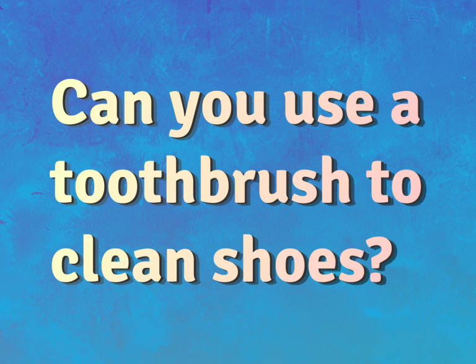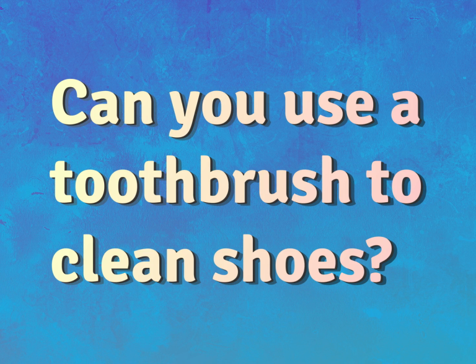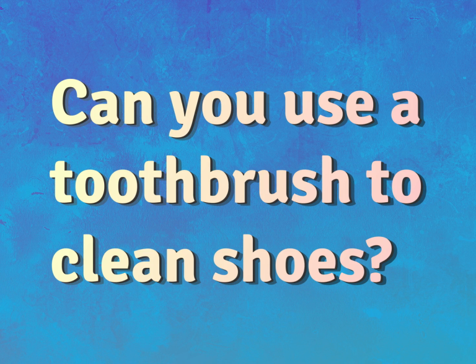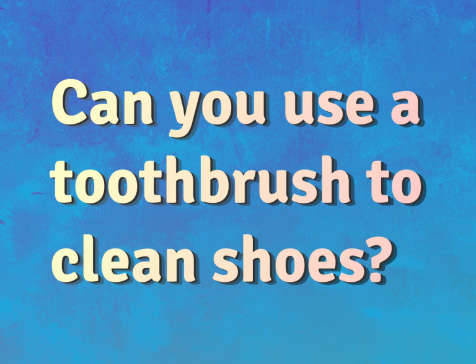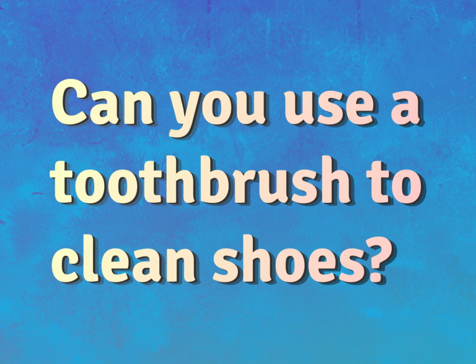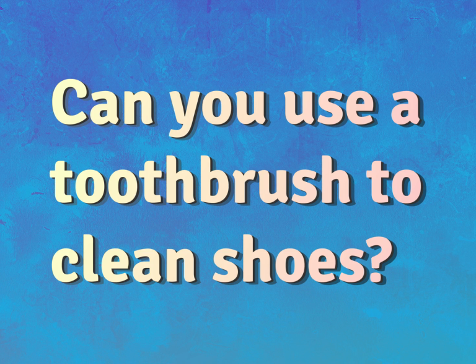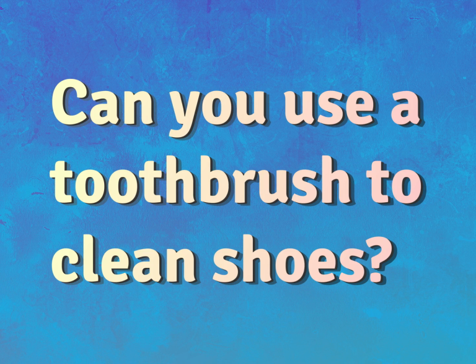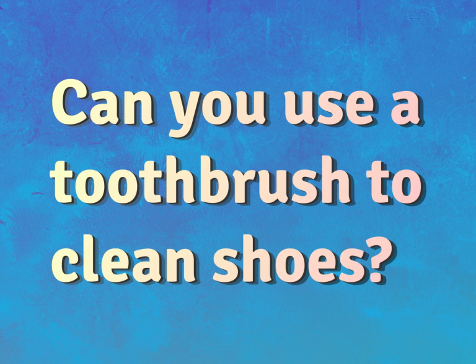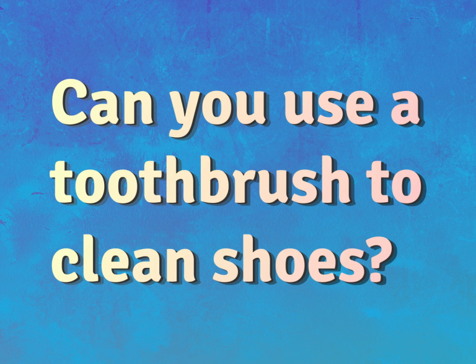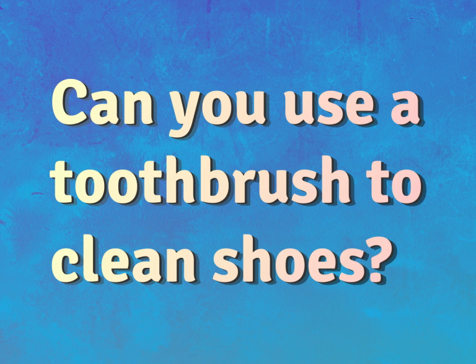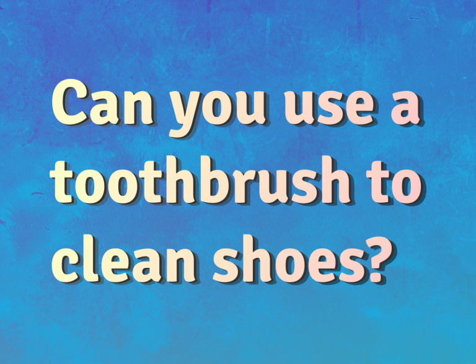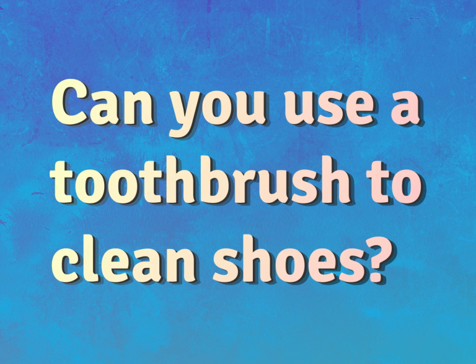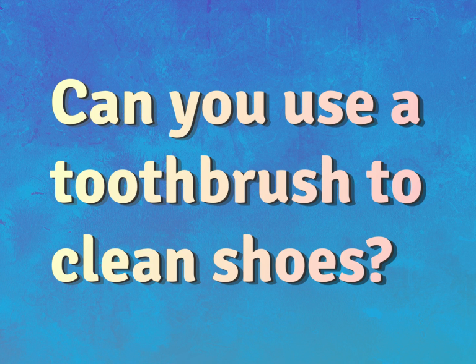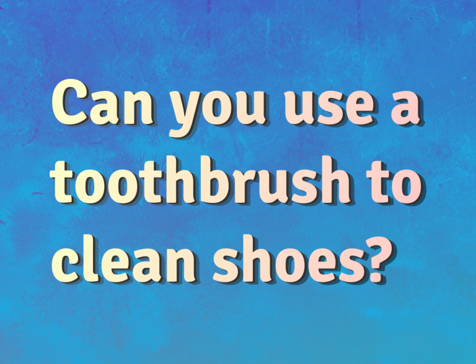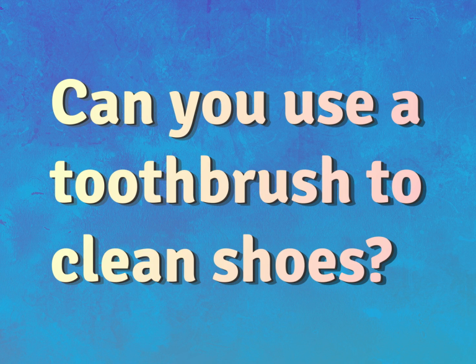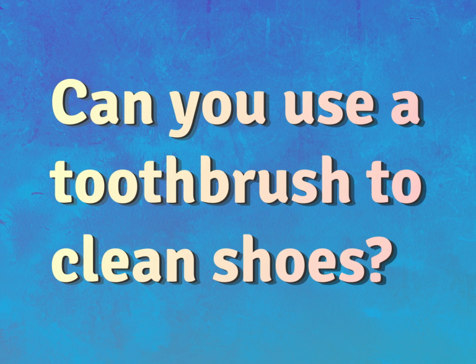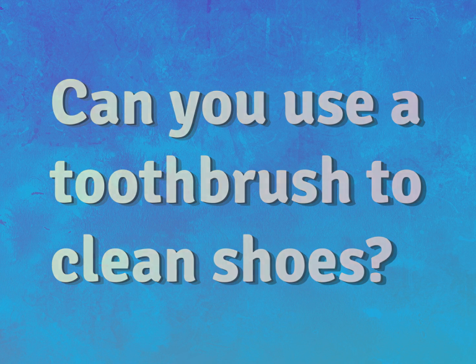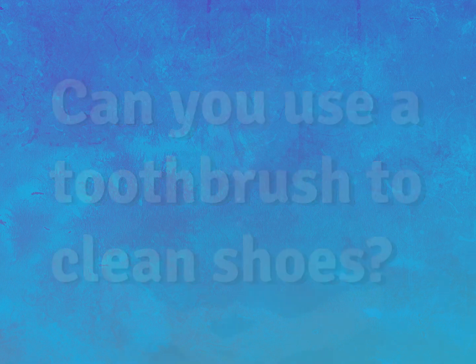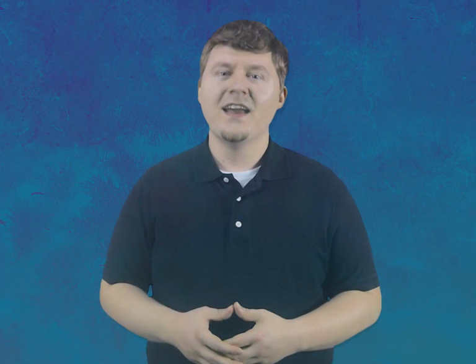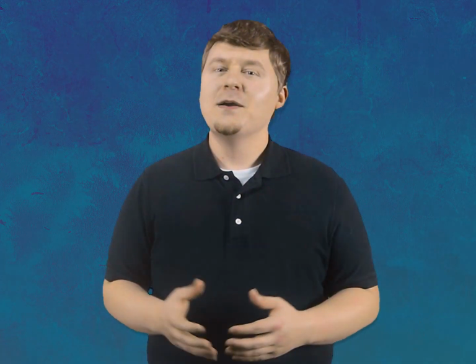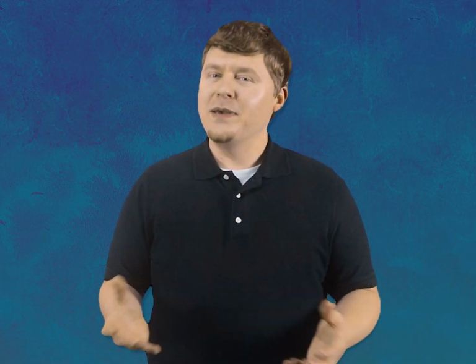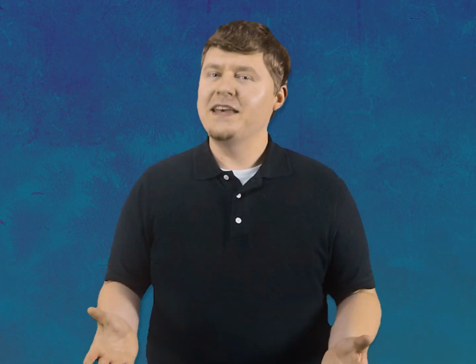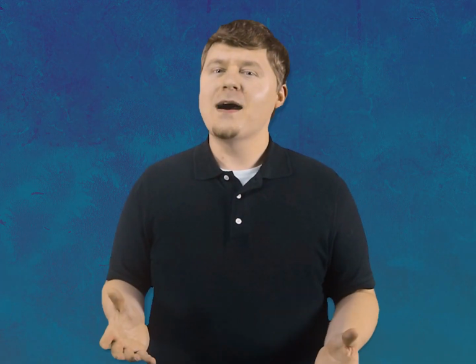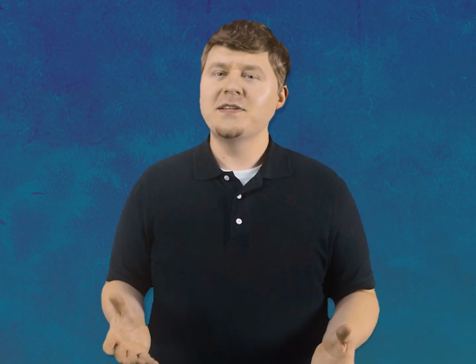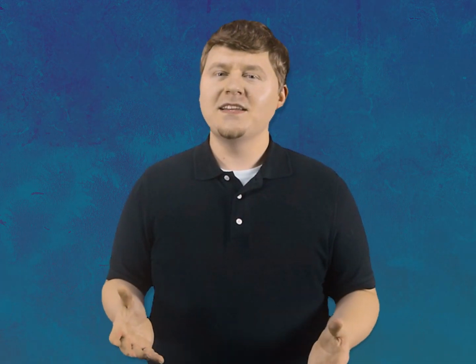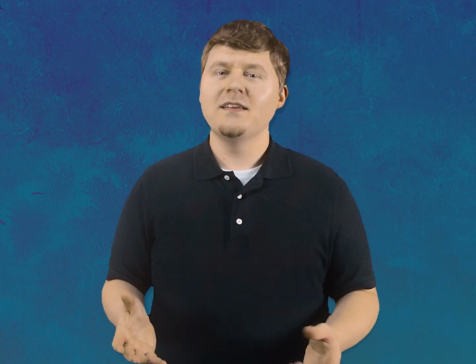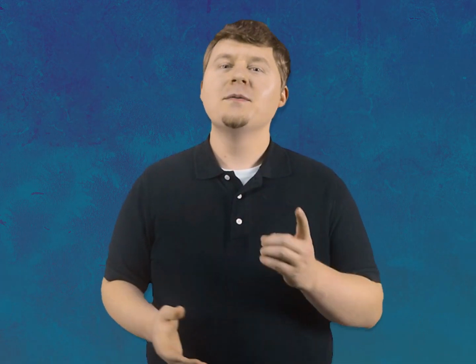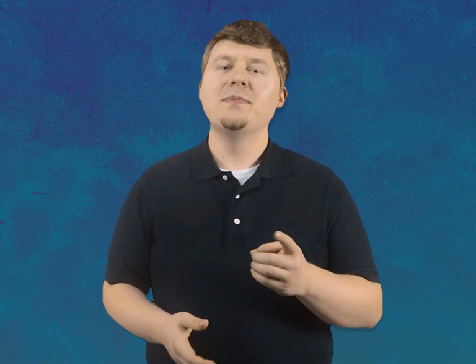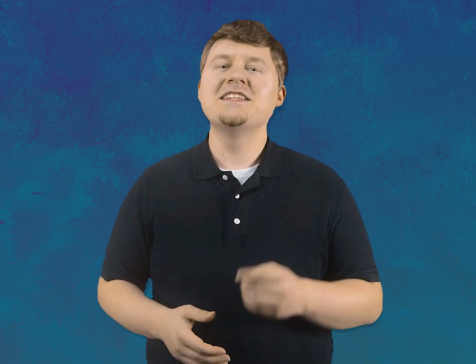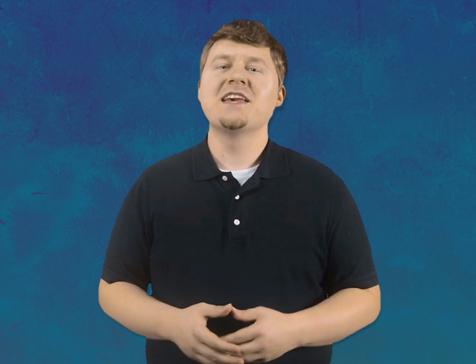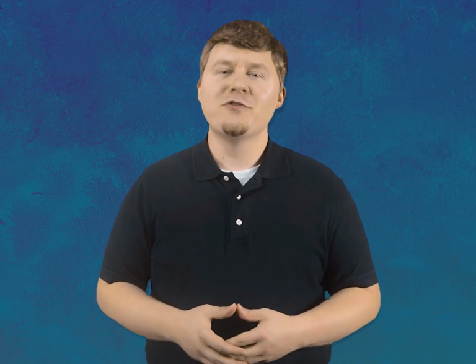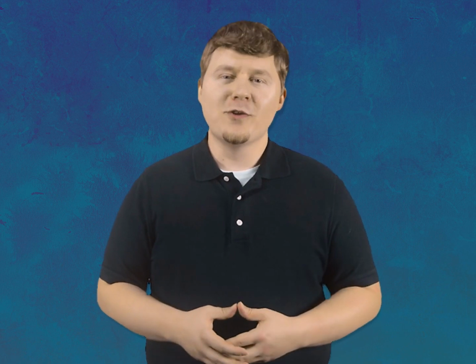Can you use a toothbrush to clean shoes? Be competent, be skillful.